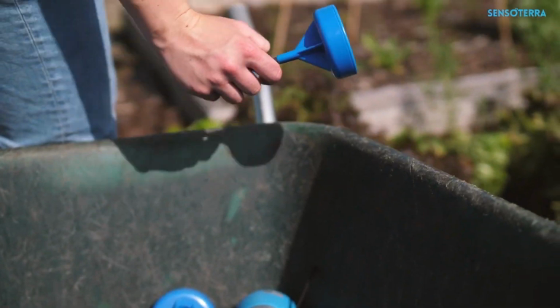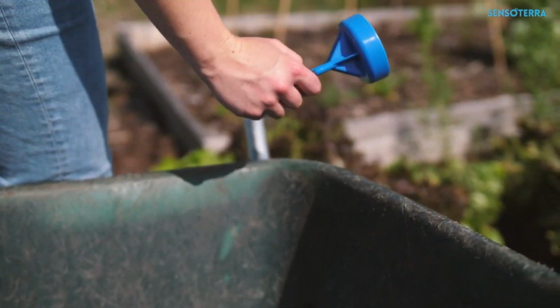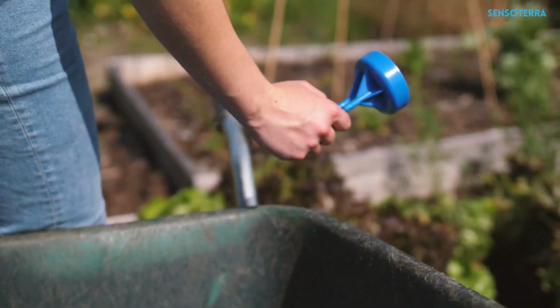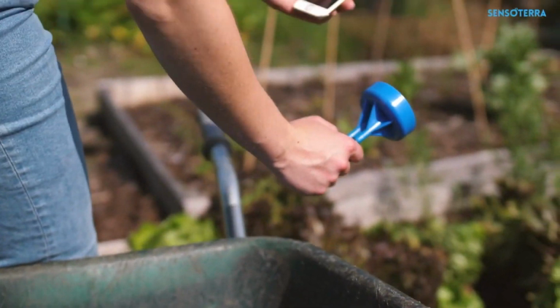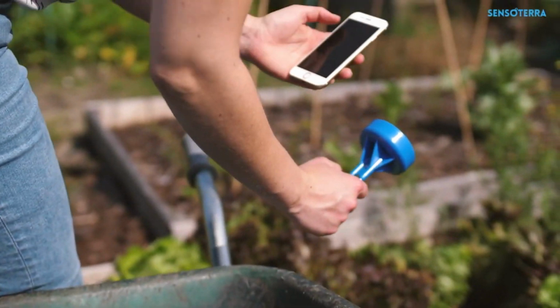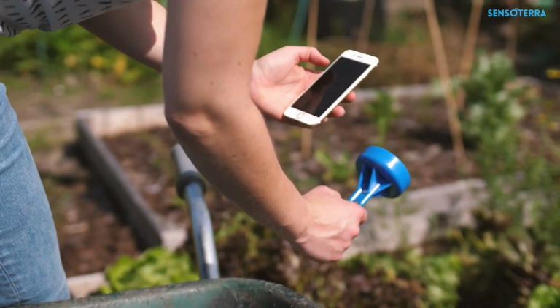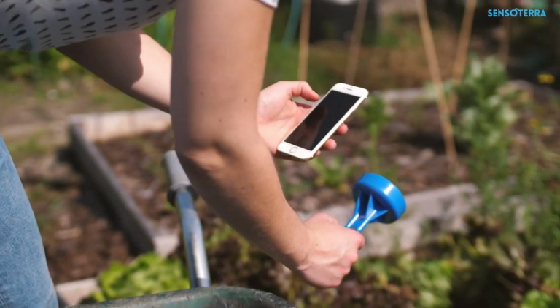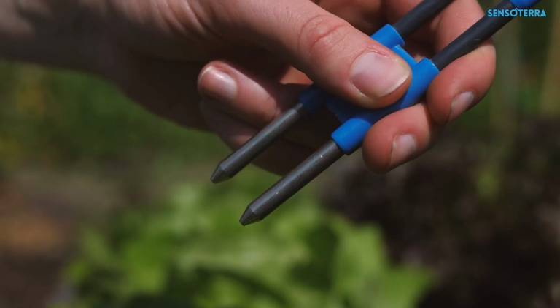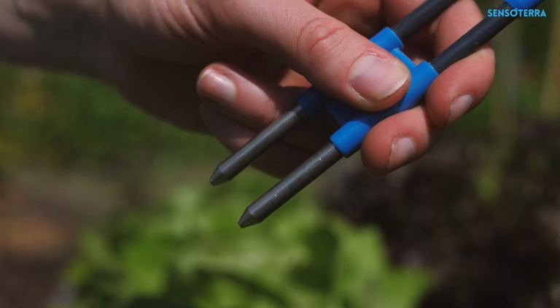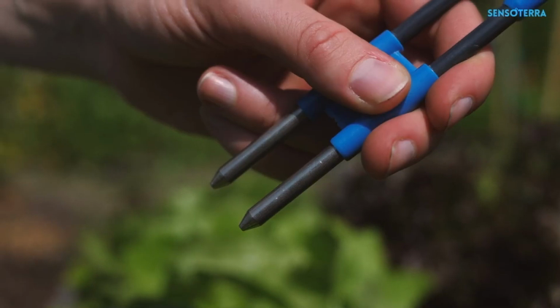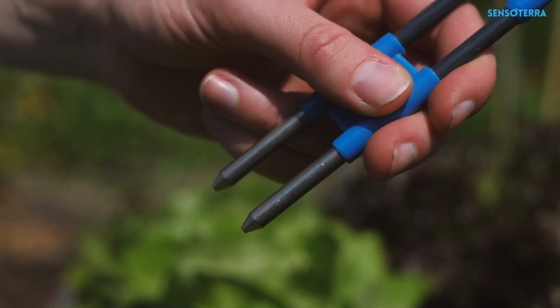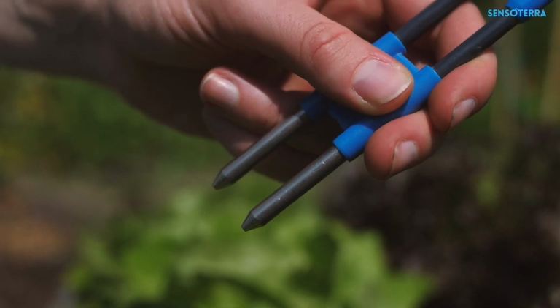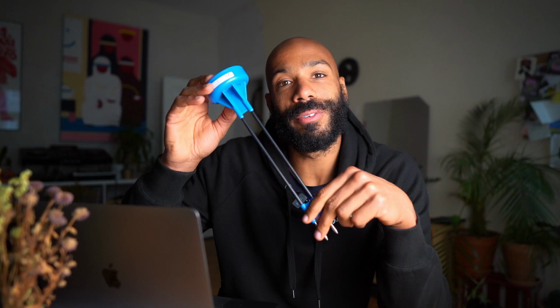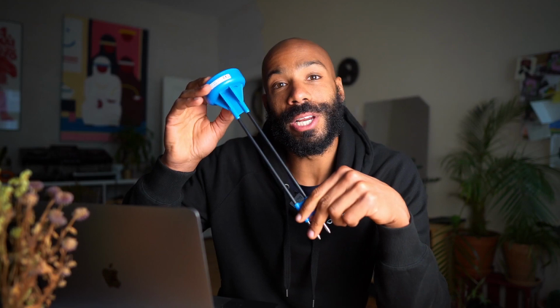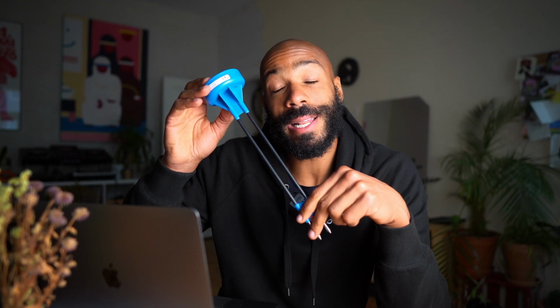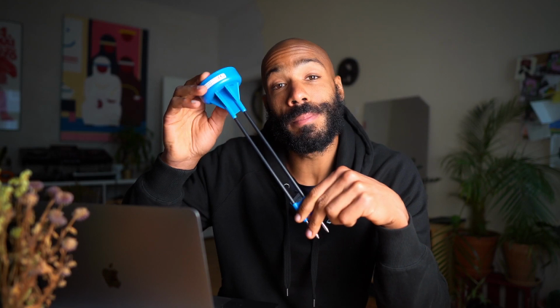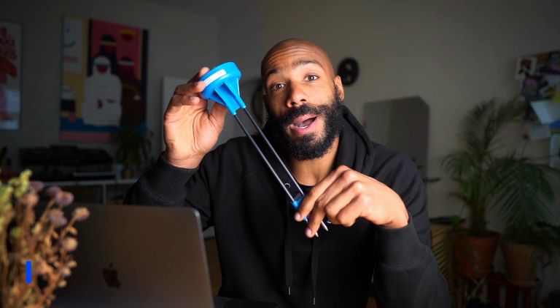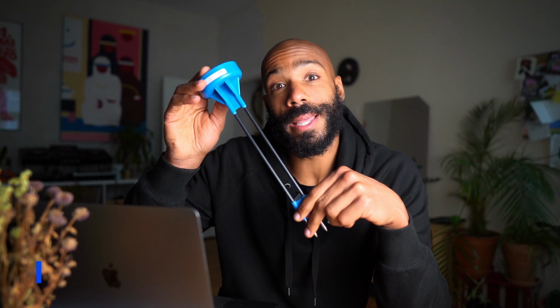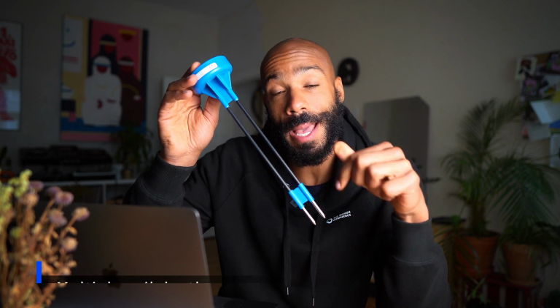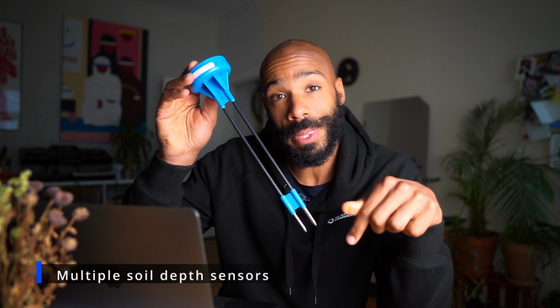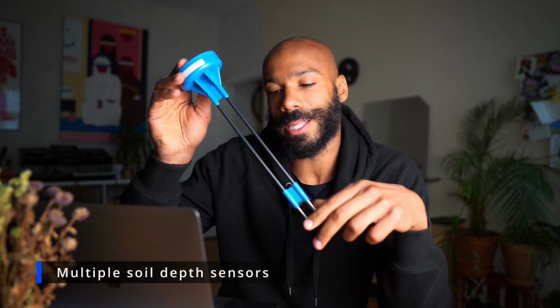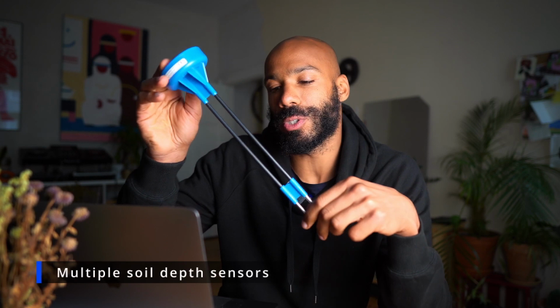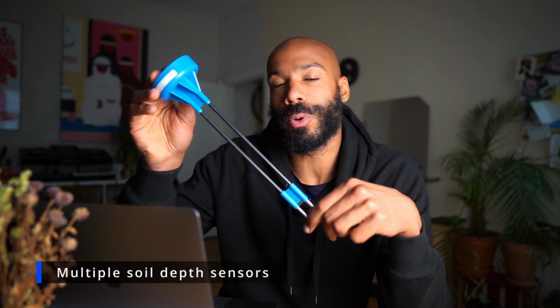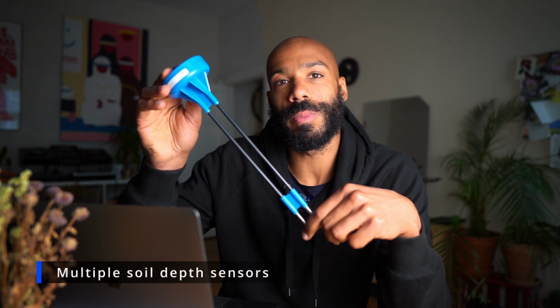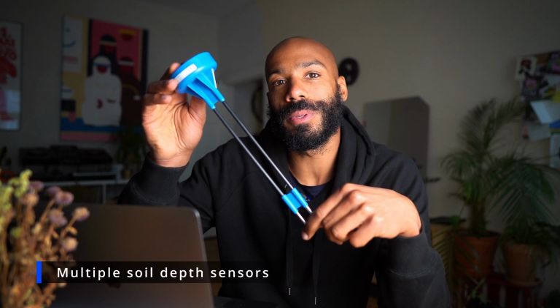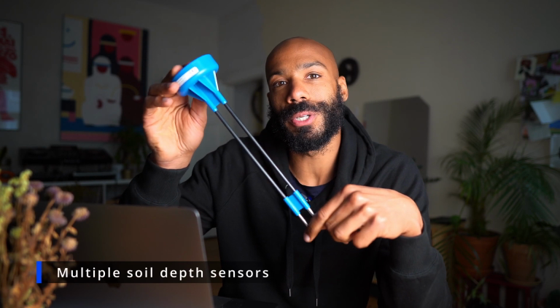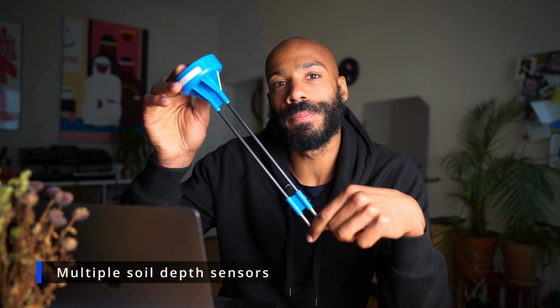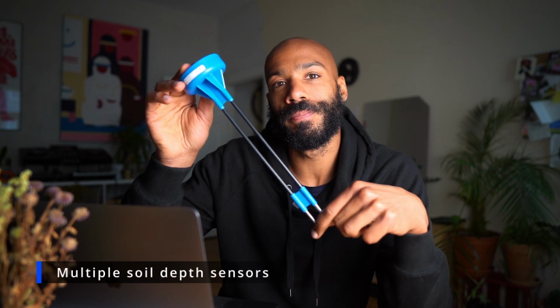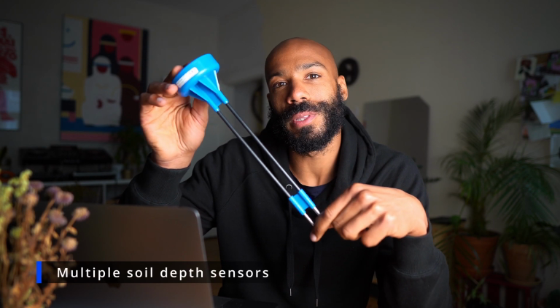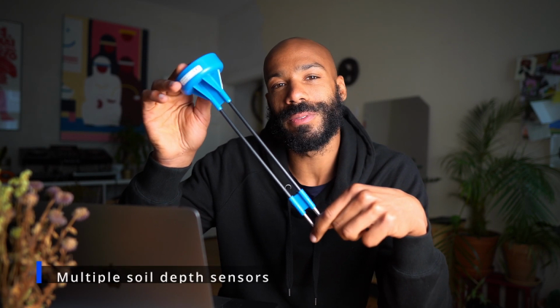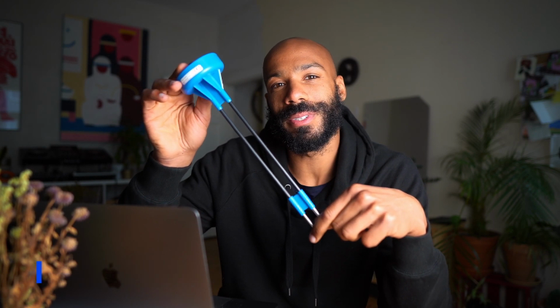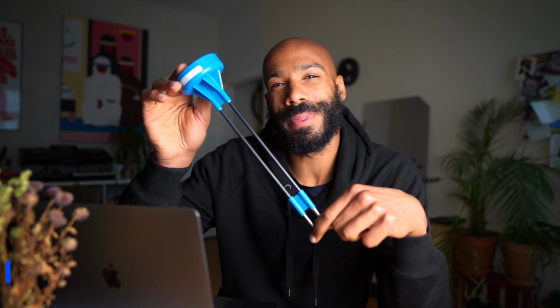On a farm, for example, the soil moisture can vary greatly by the depth, and so it's important to be able to measure lots of different depths.